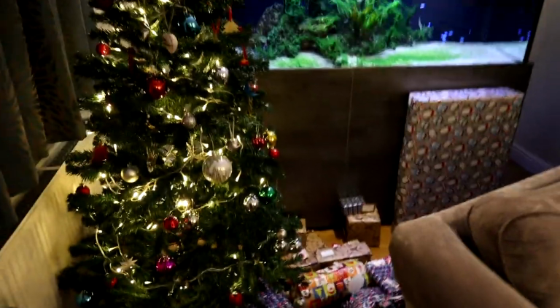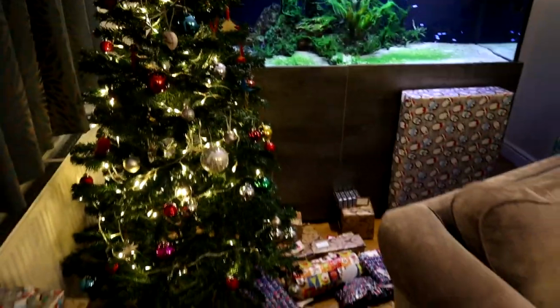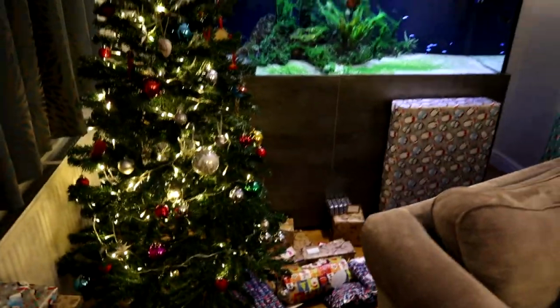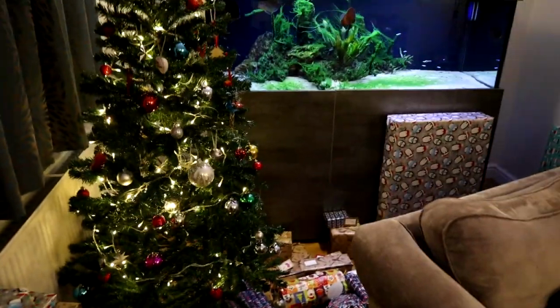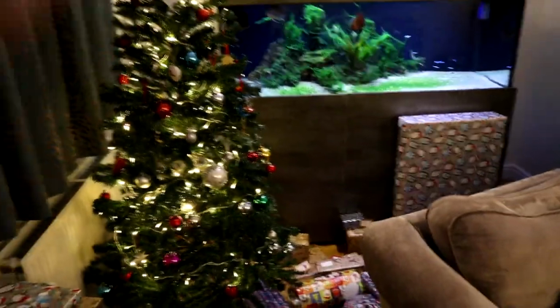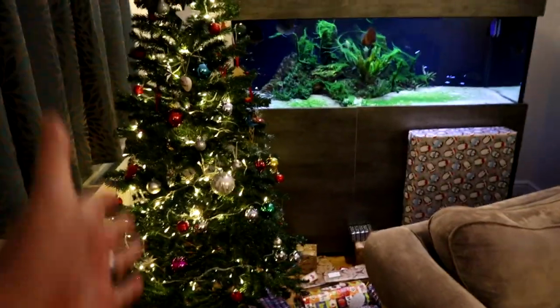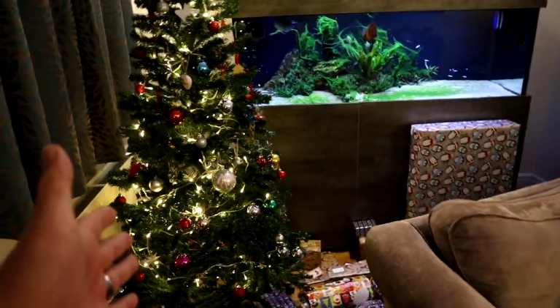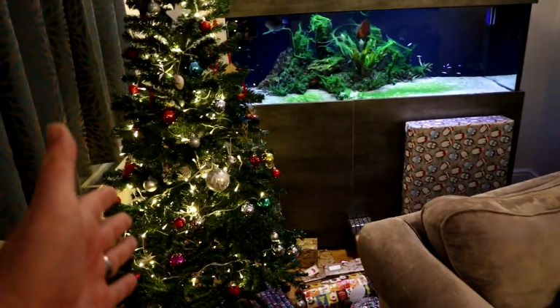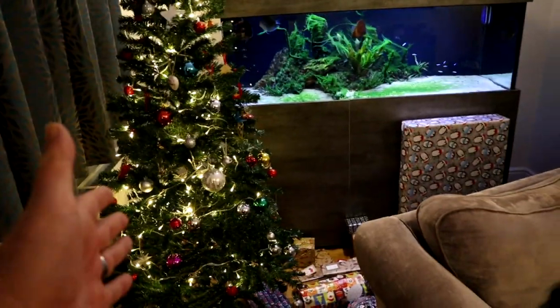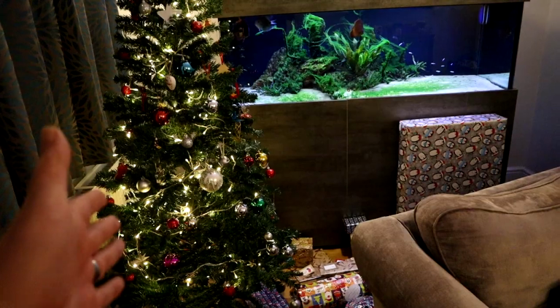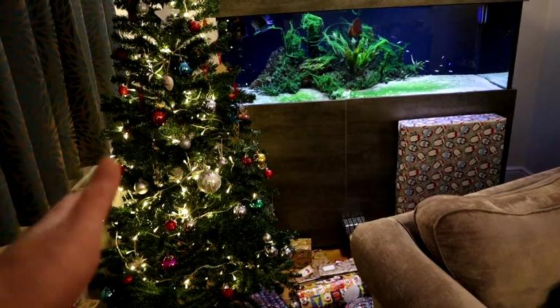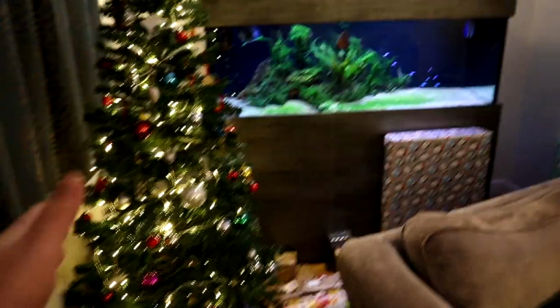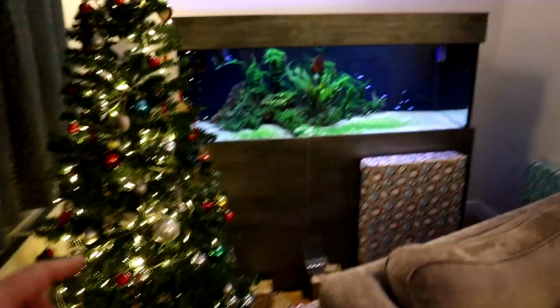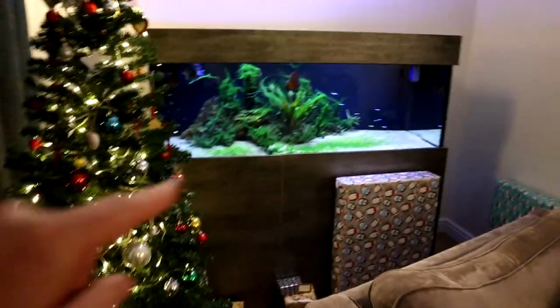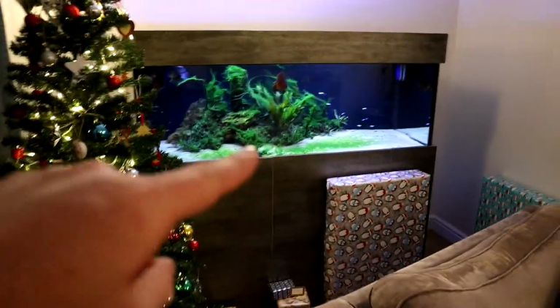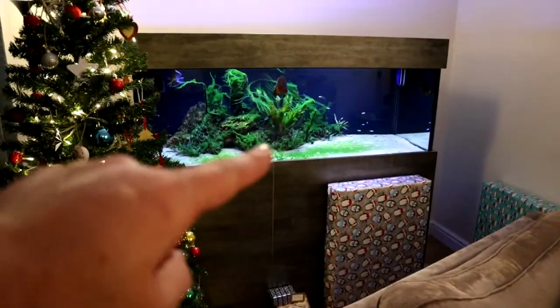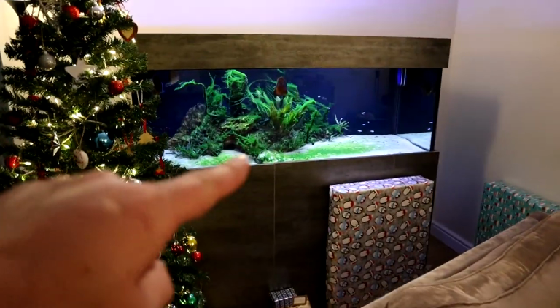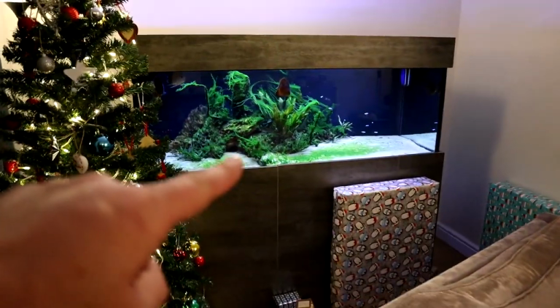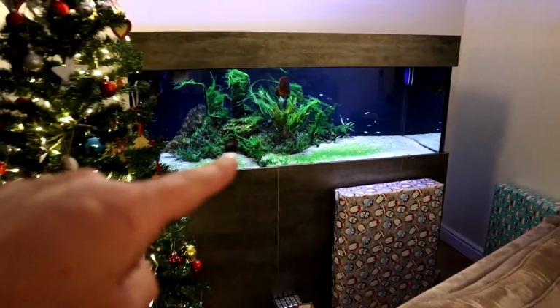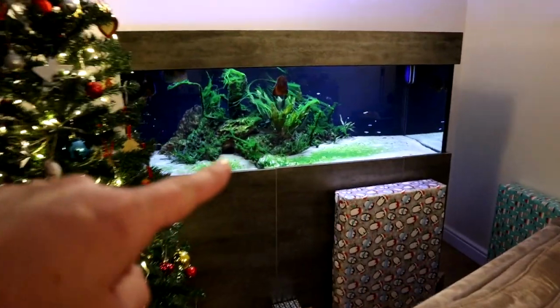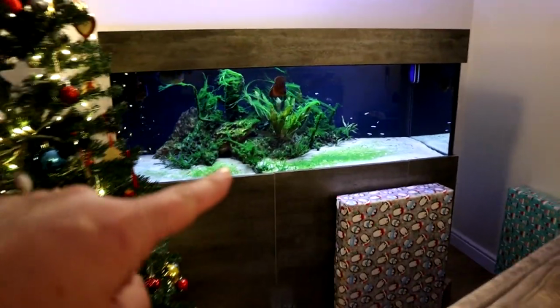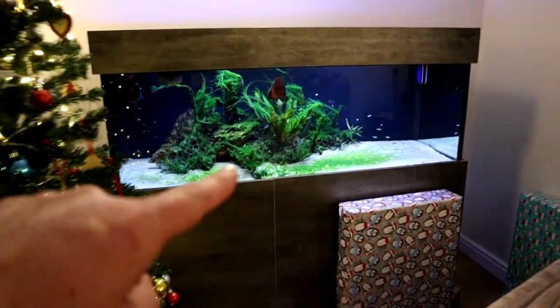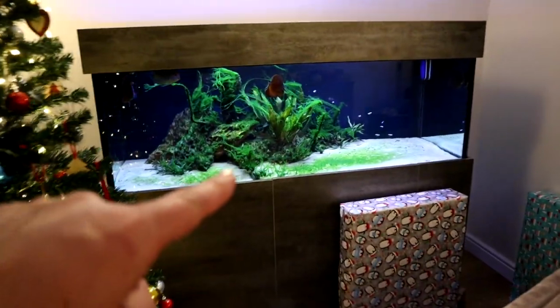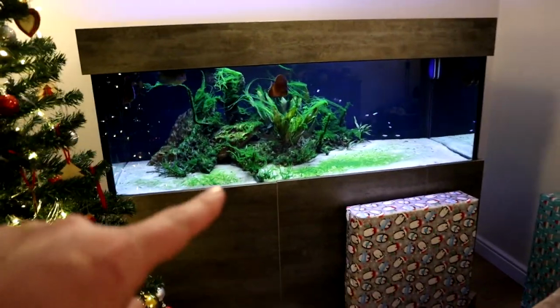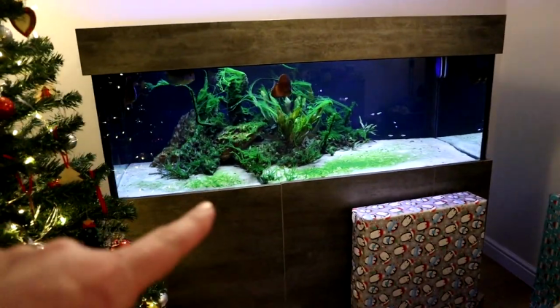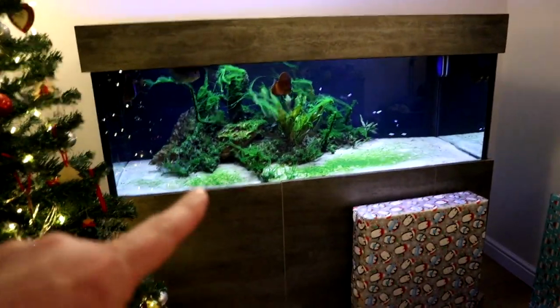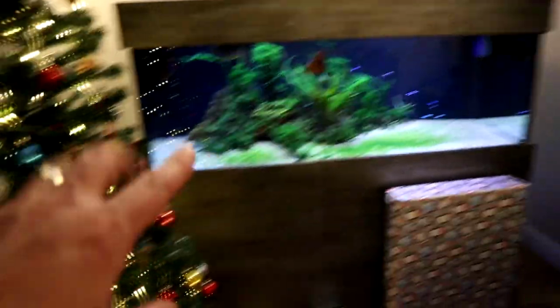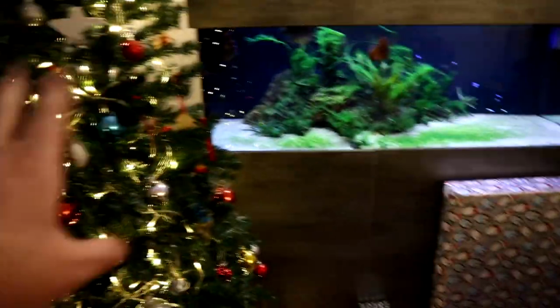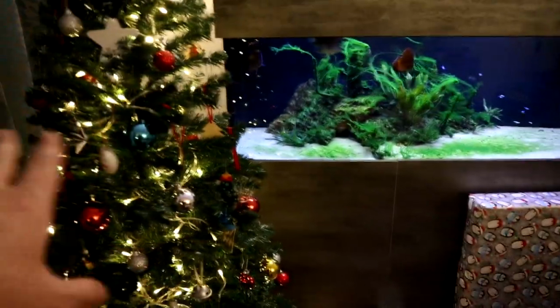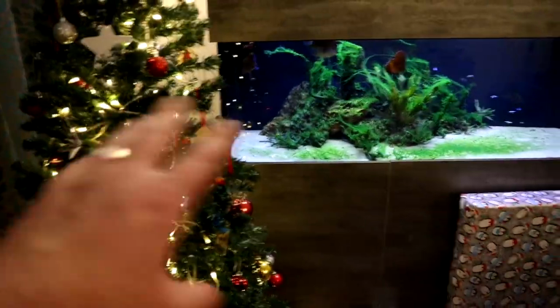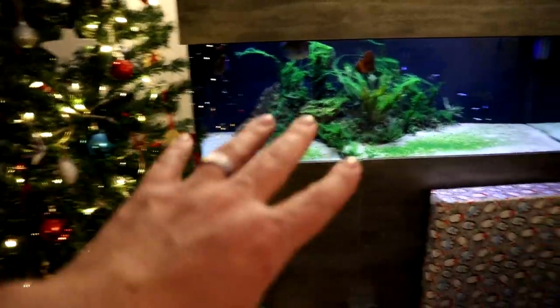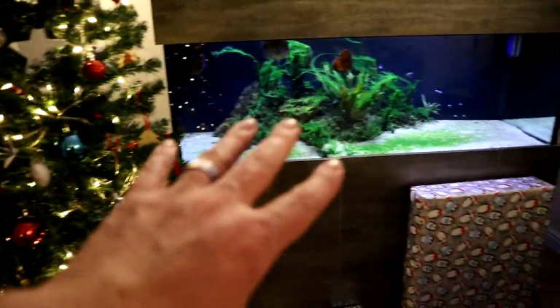You can see the Christmas tree here. And you can see the horrible looking fish tank here. And the two are related.